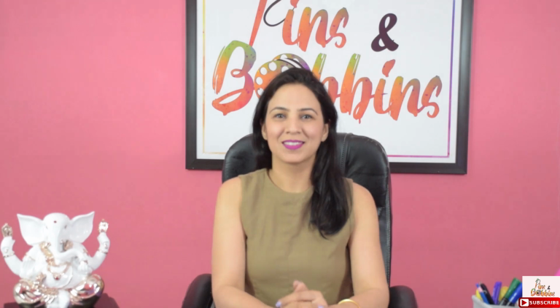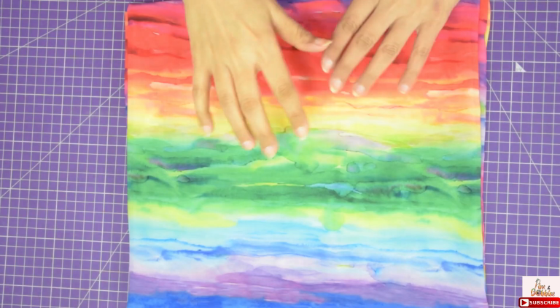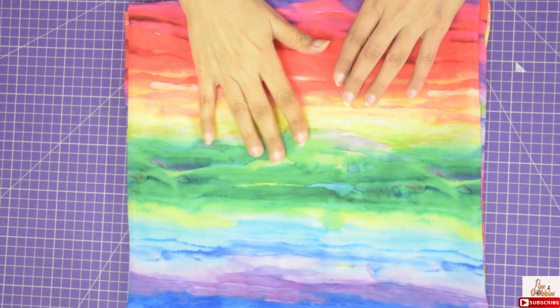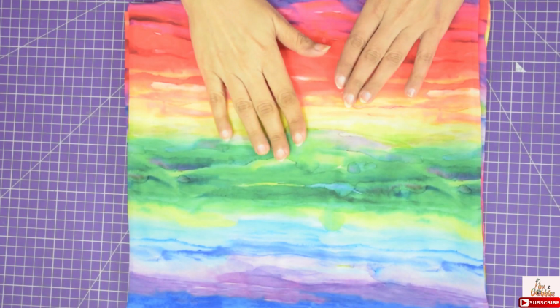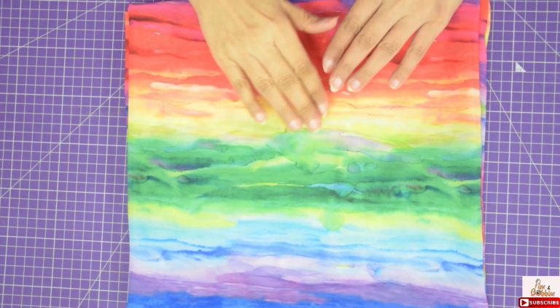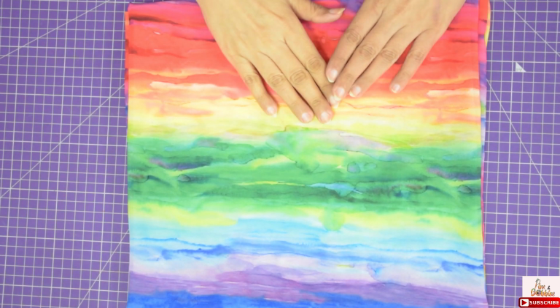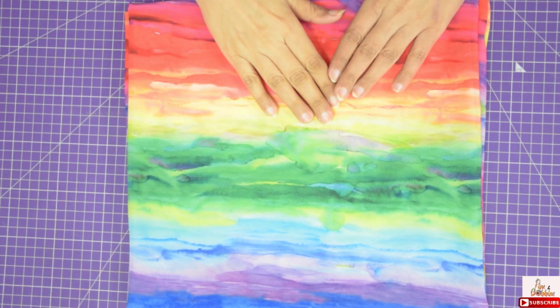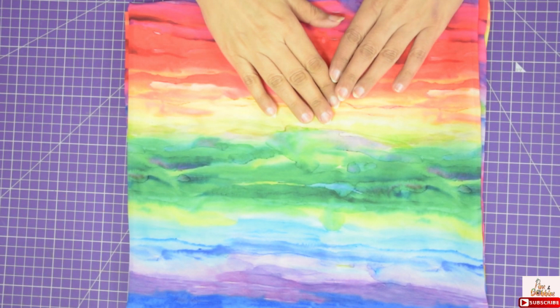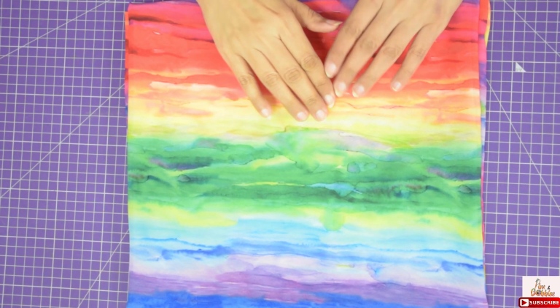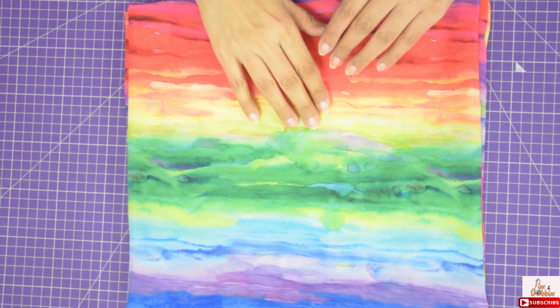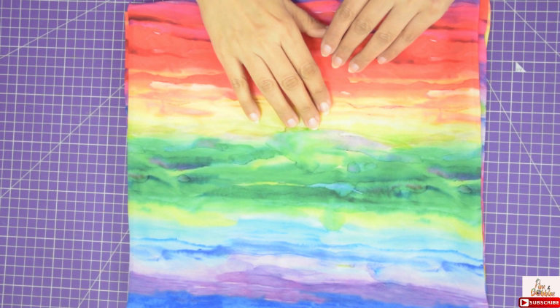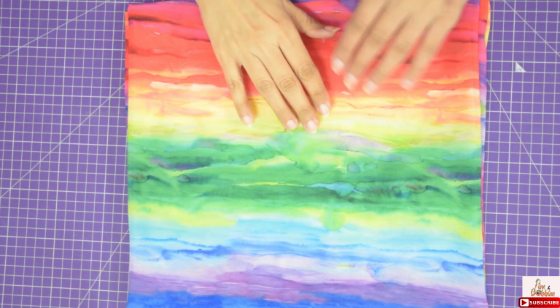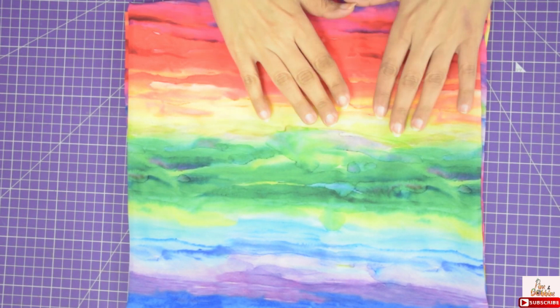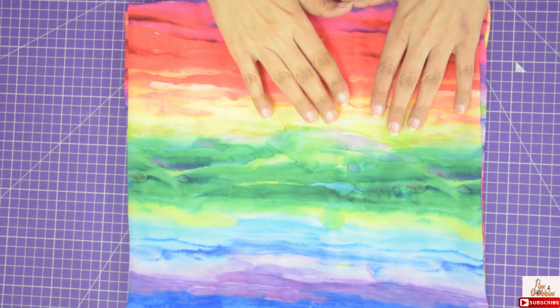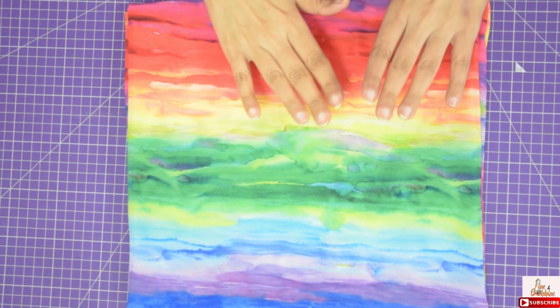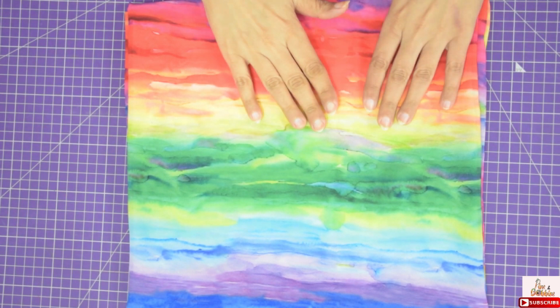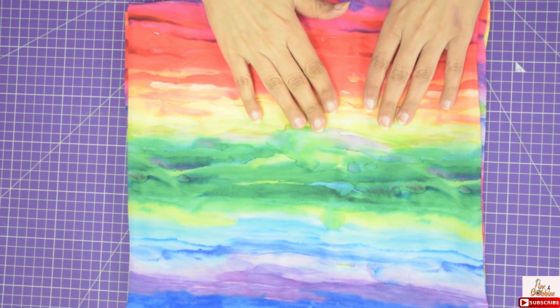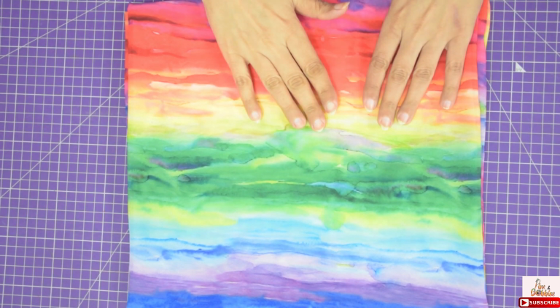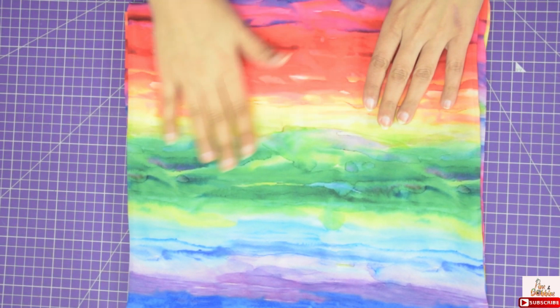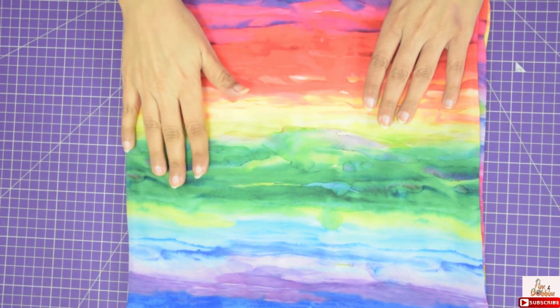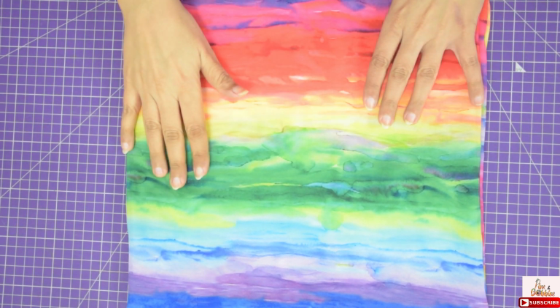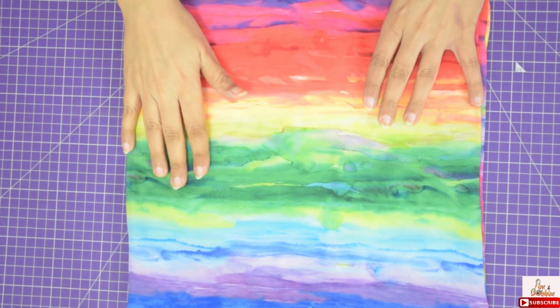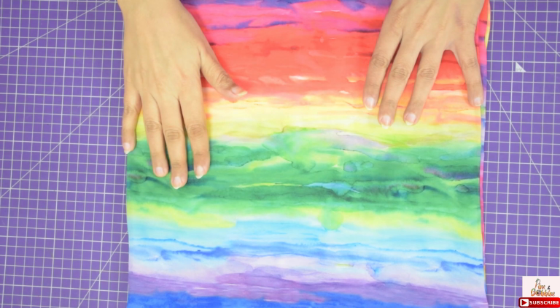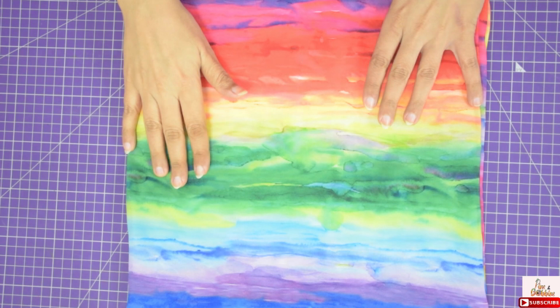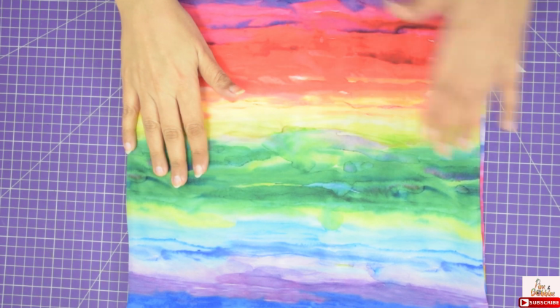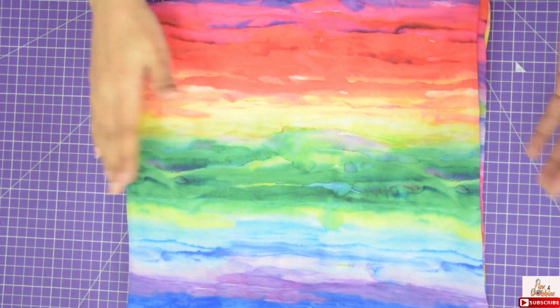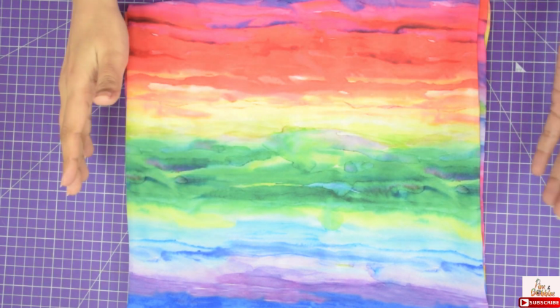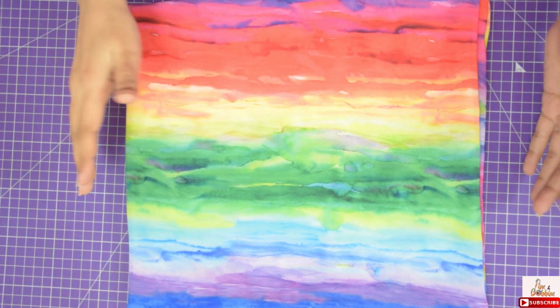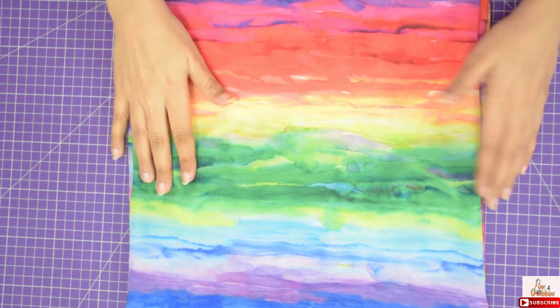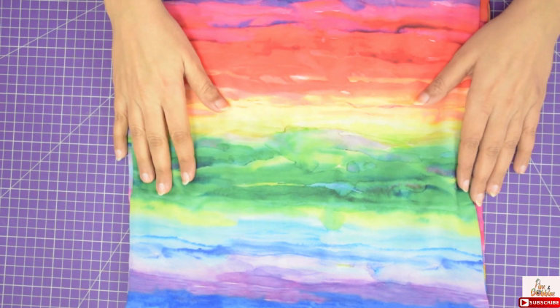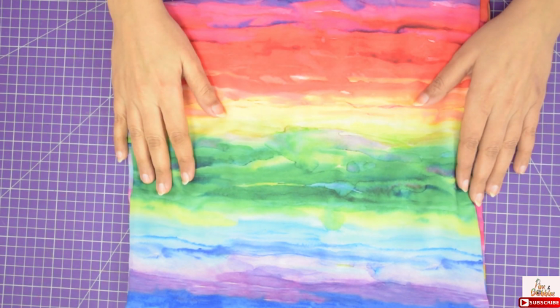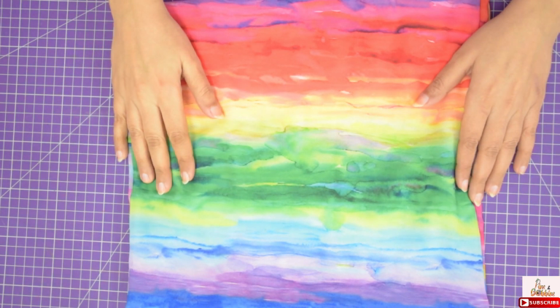For making this shirt bodycon dress, I have taken 2.5 meters of this colourful georgia fabric, but you can take any fabric of your choice.